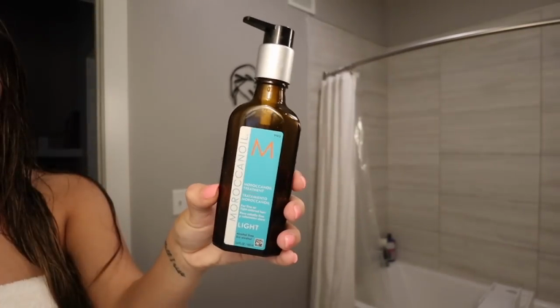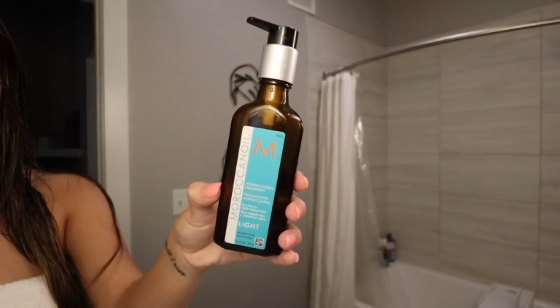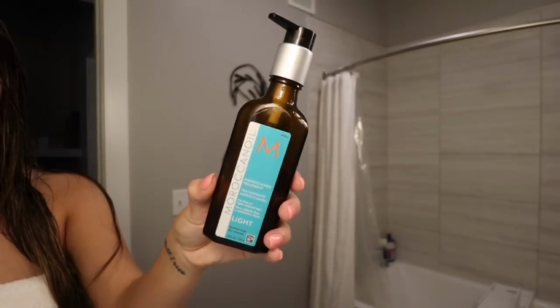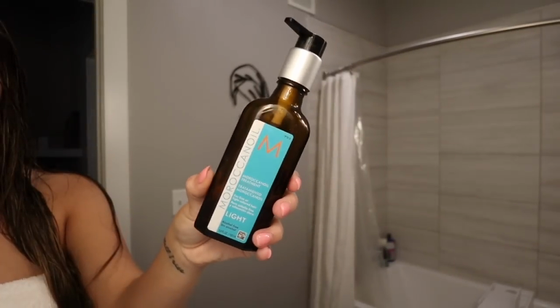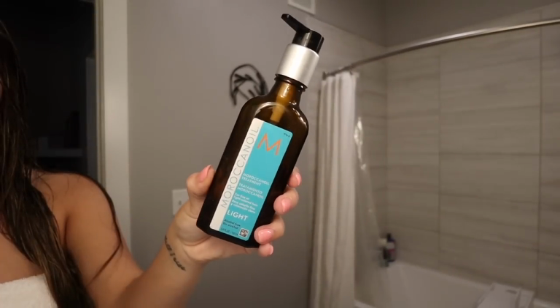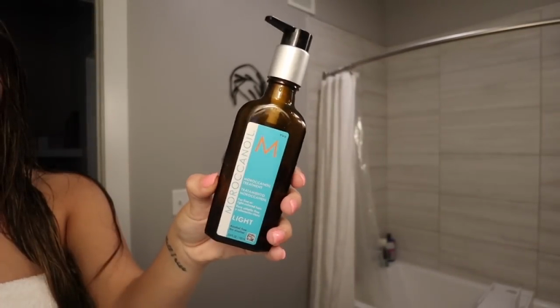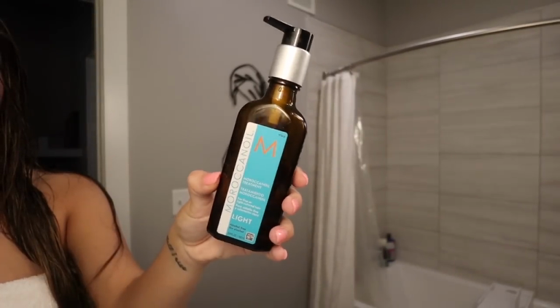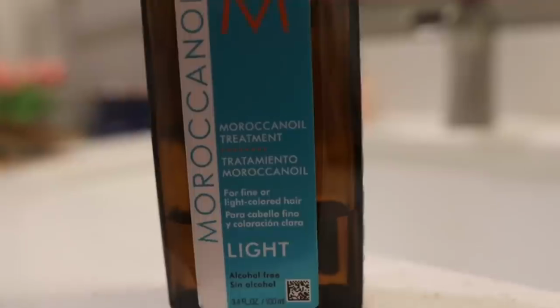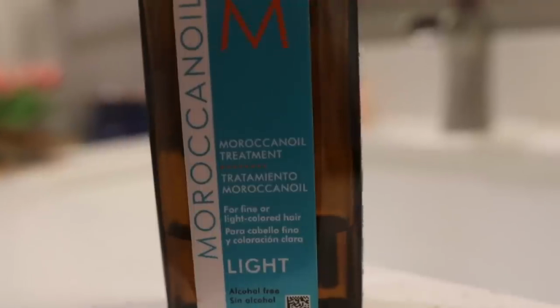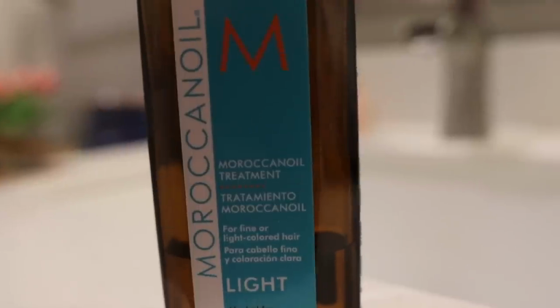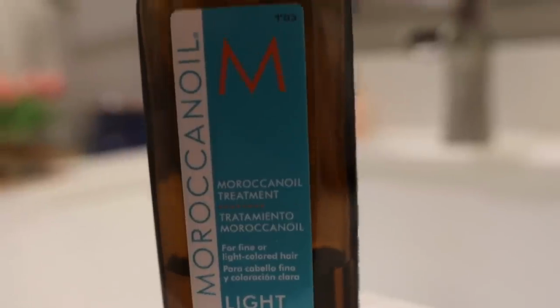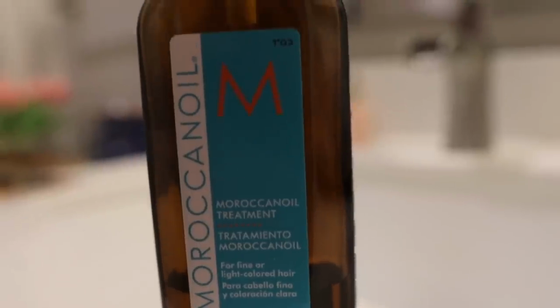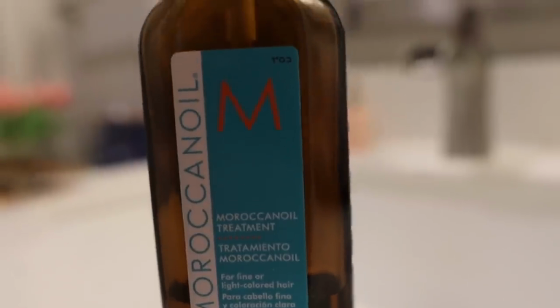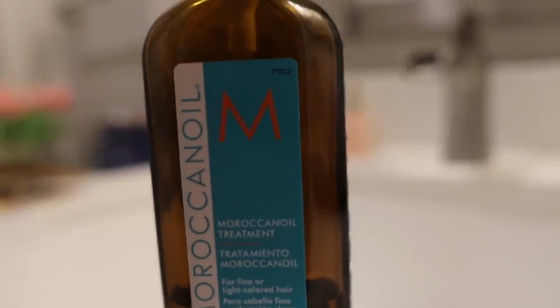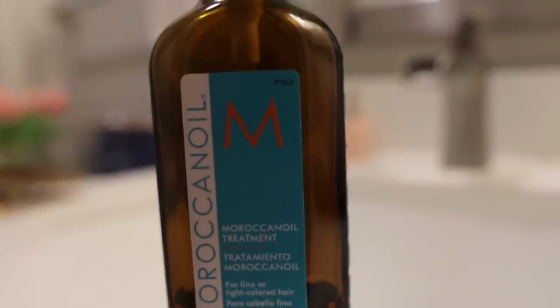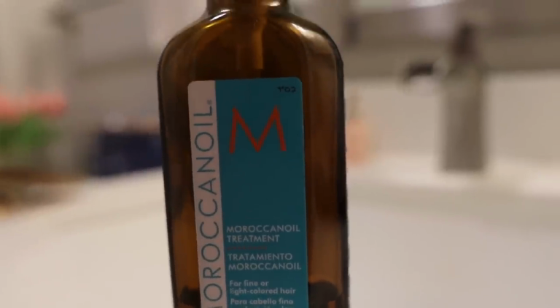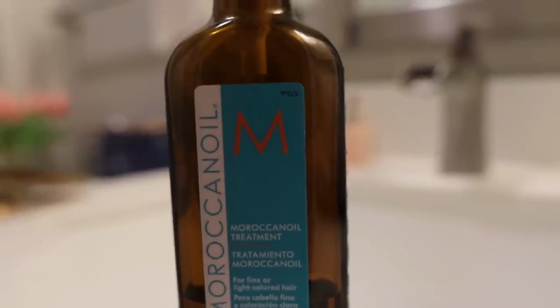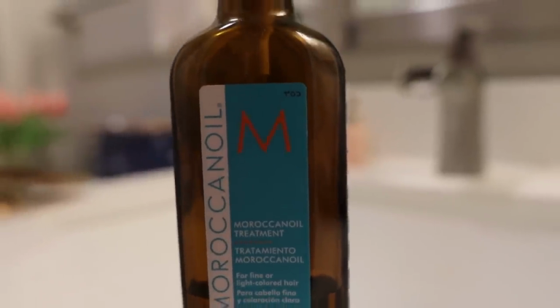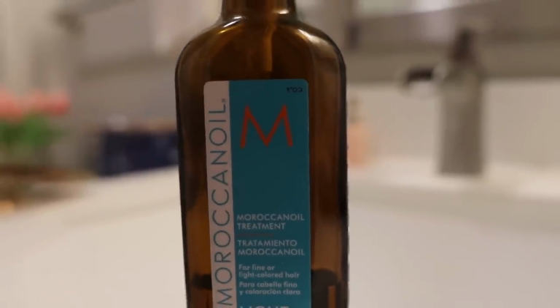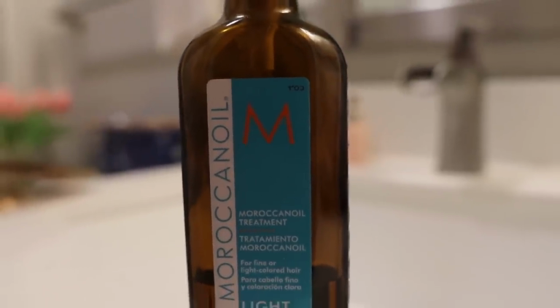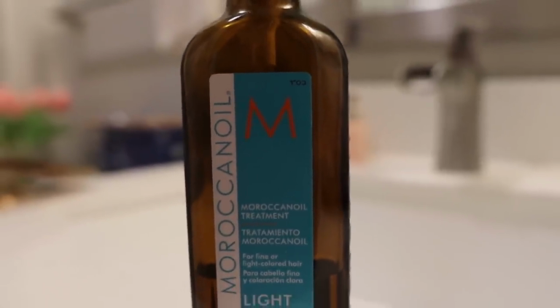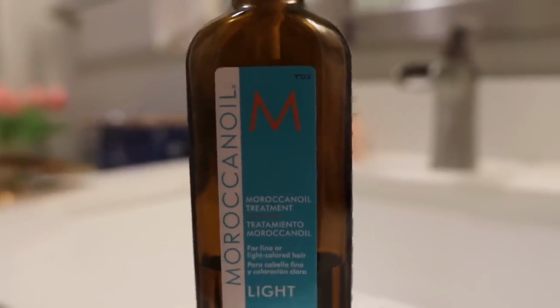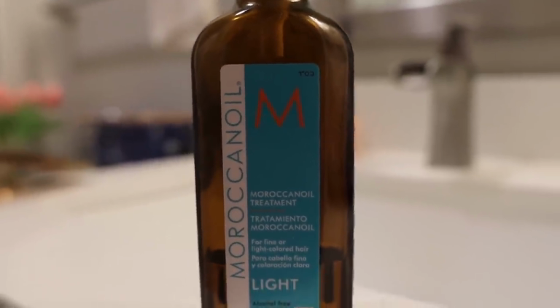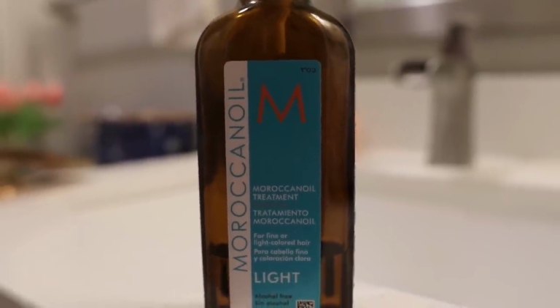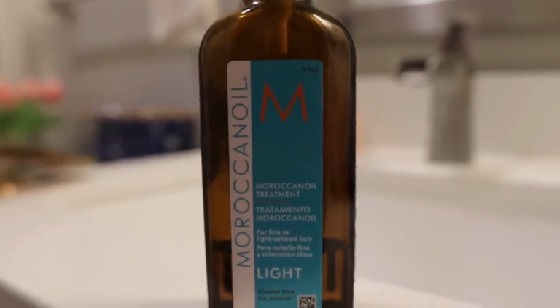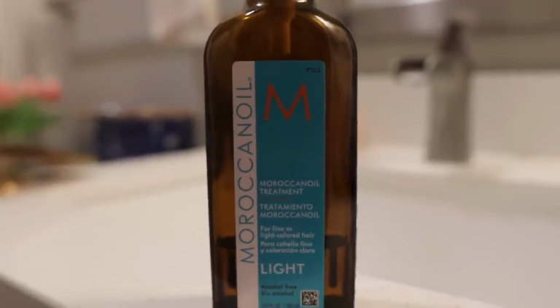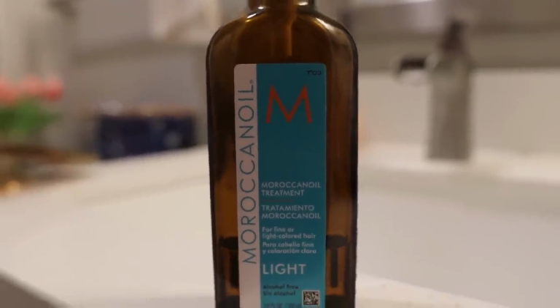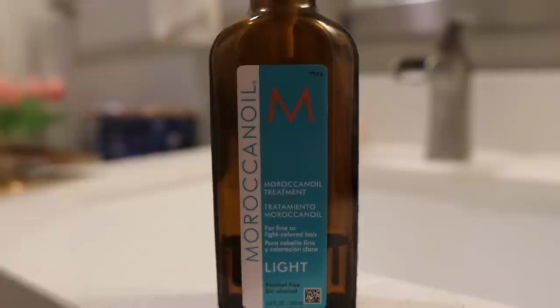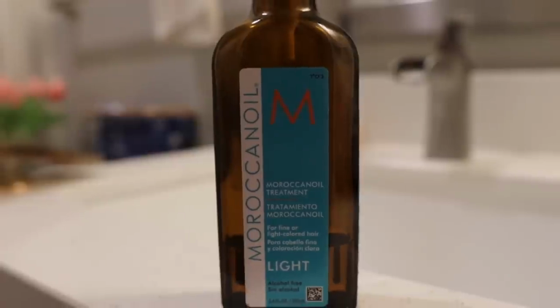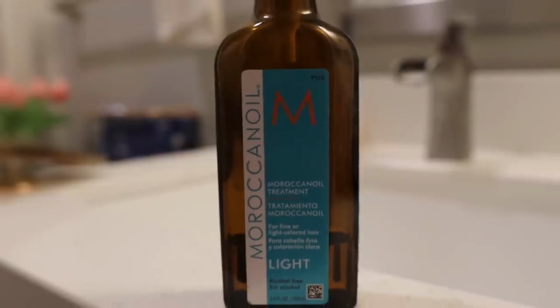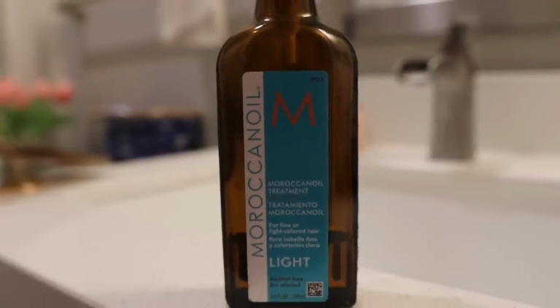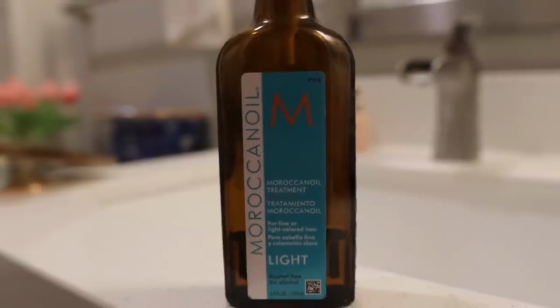Next I go in with the Moroccan Oil Leave-In Treatment. I love this stuff — it smells so good and makes my hair feel so nice and shiny.